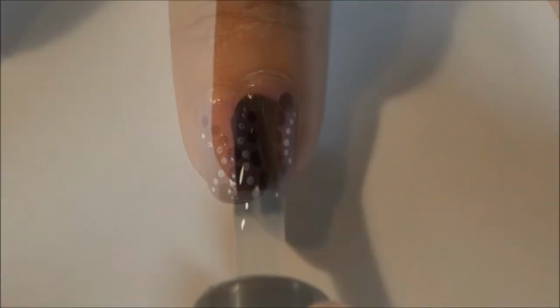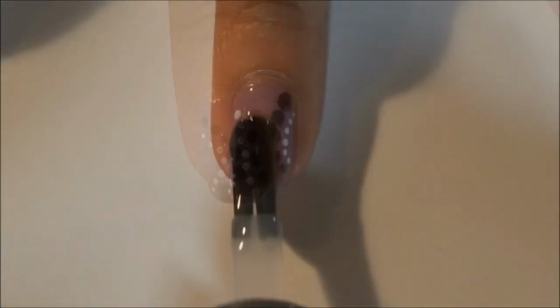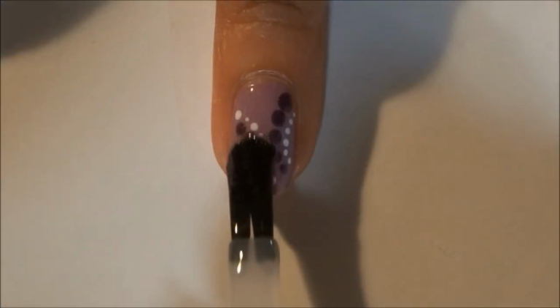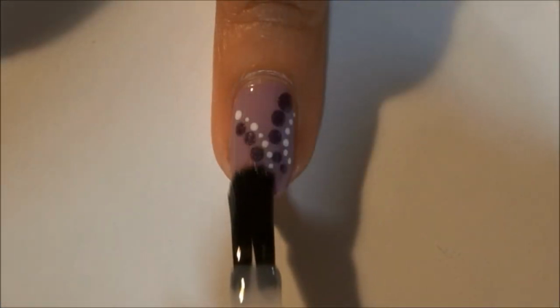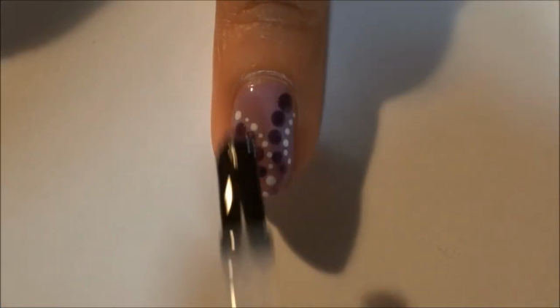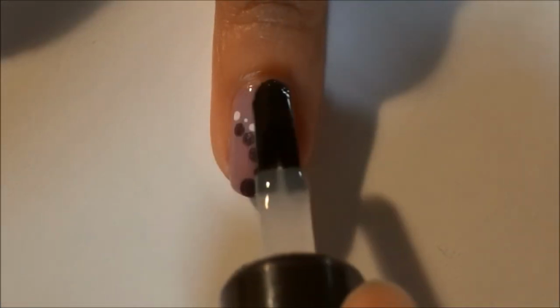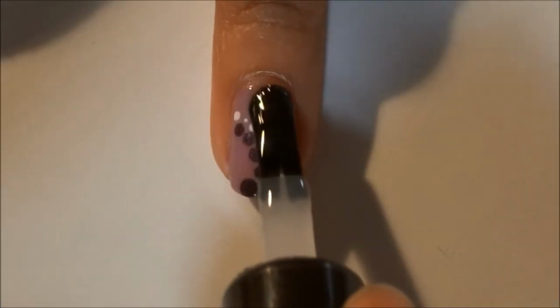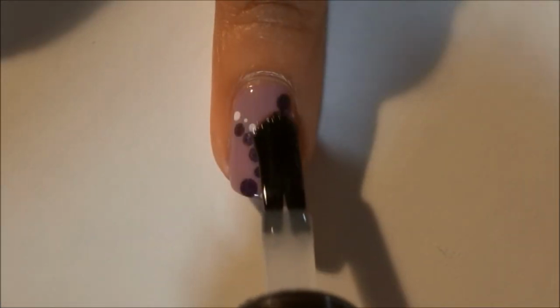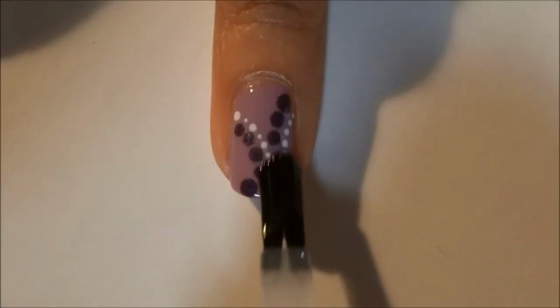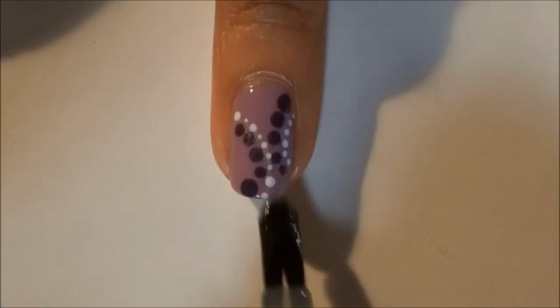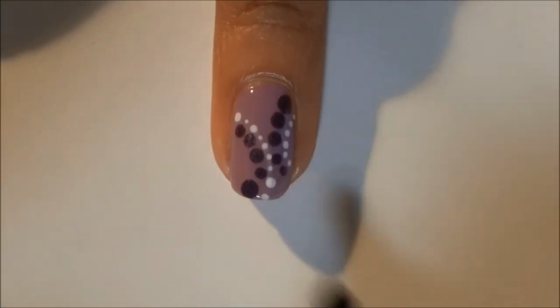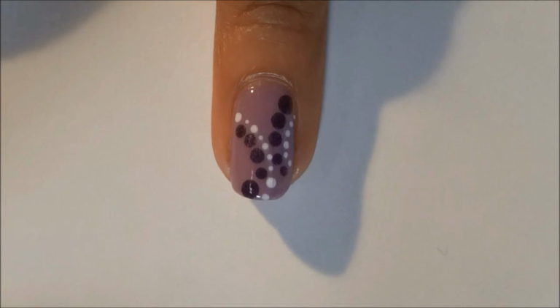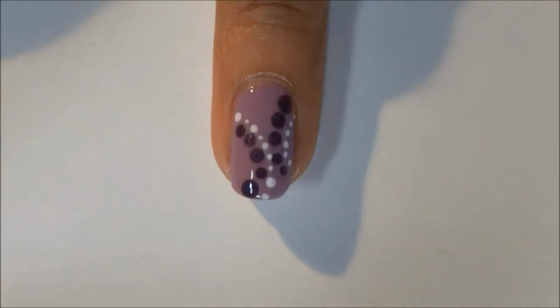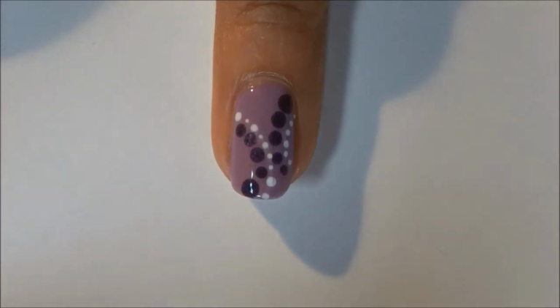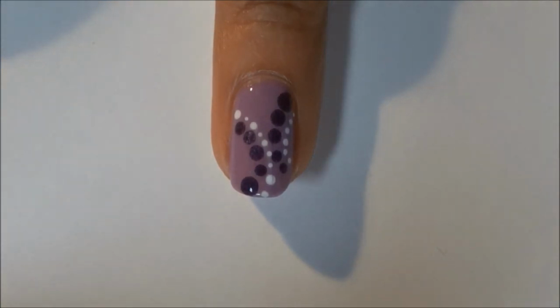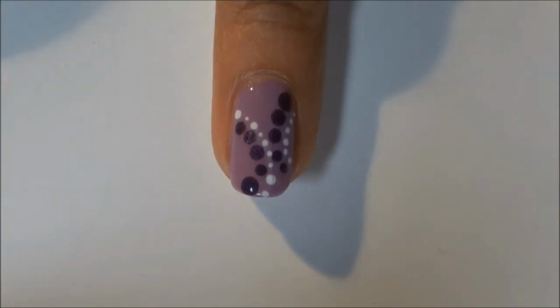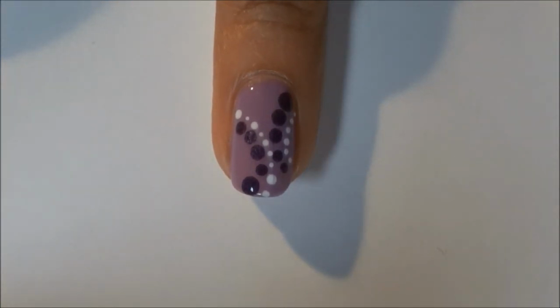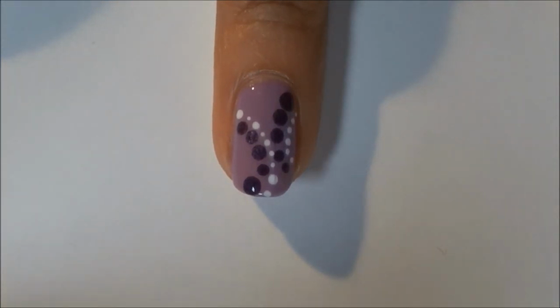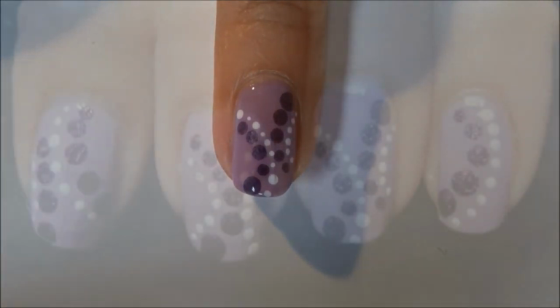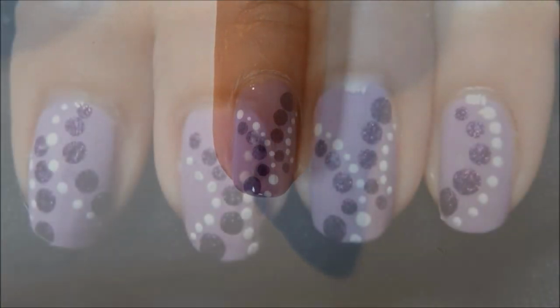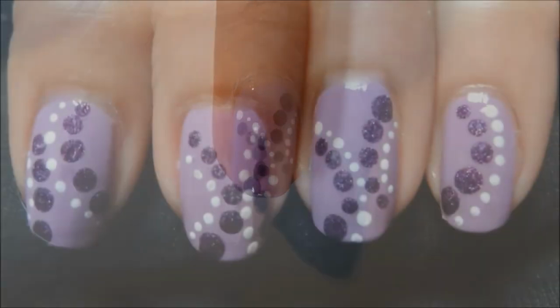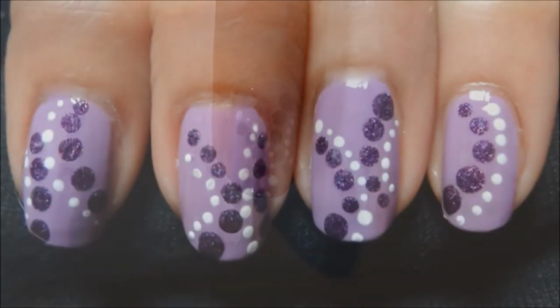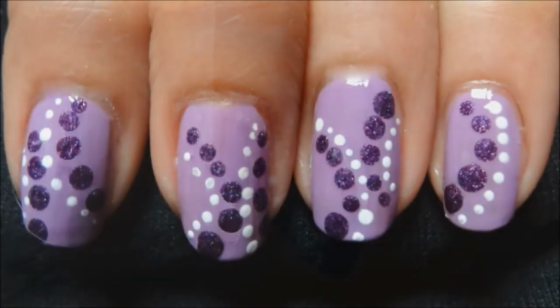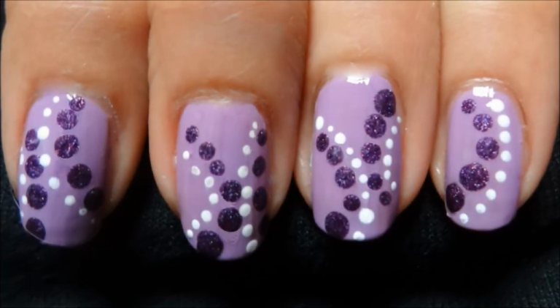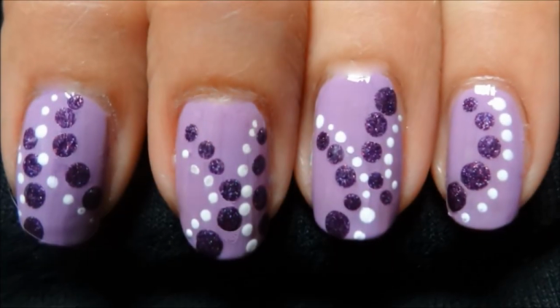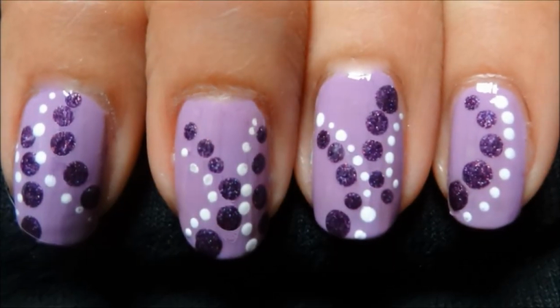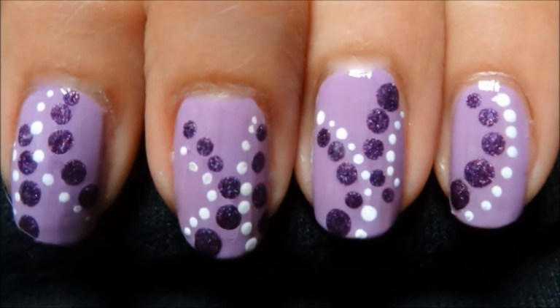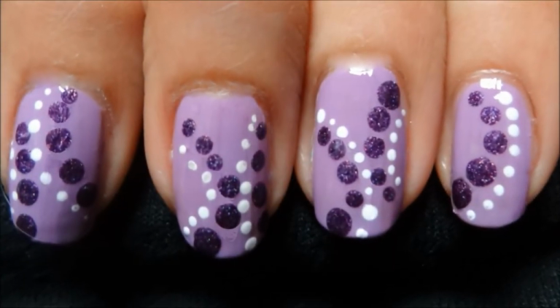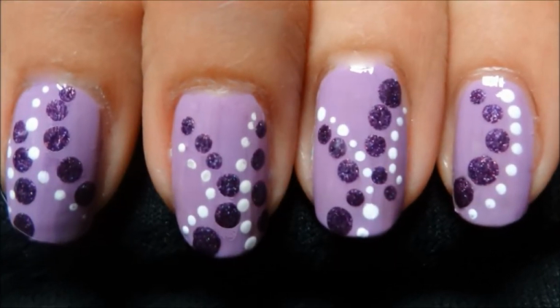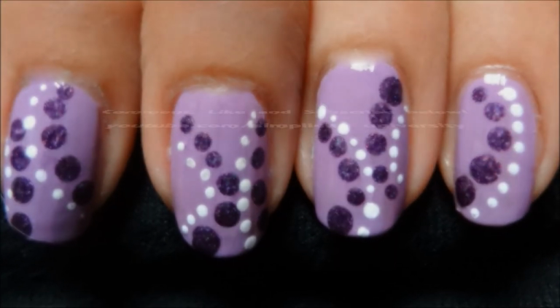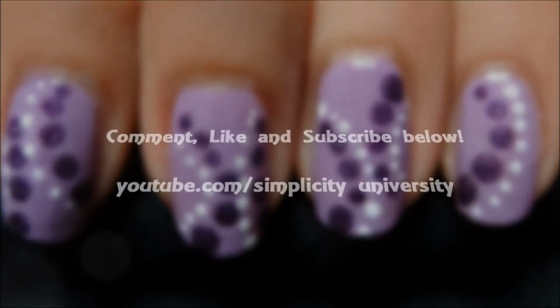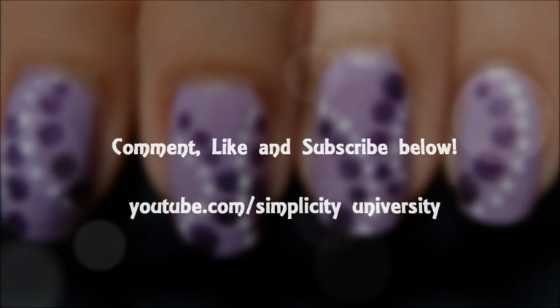Finish up with a top coat and you're done! Enjoy these Purple Rain nail designs.